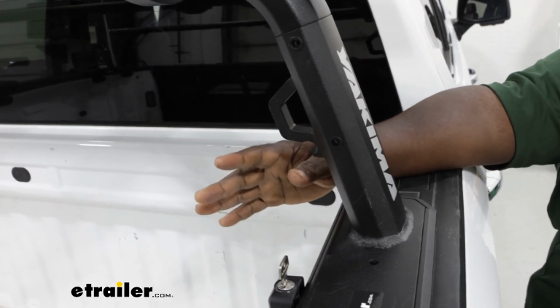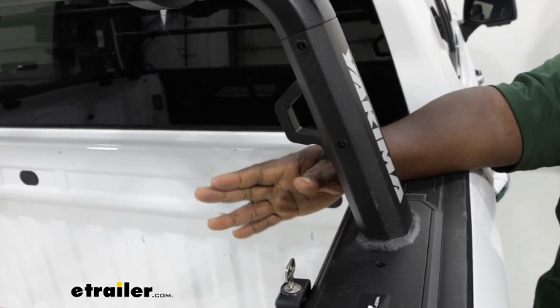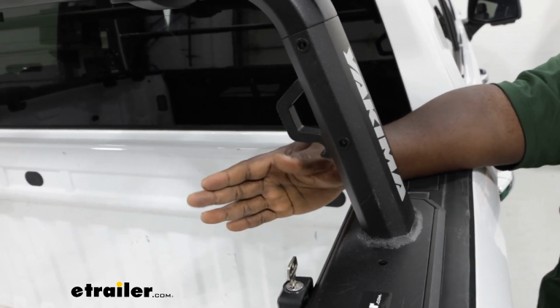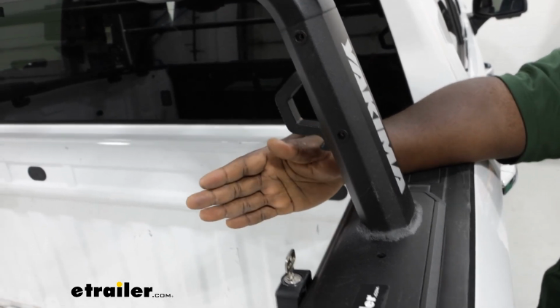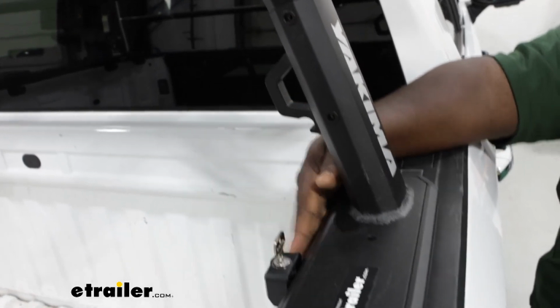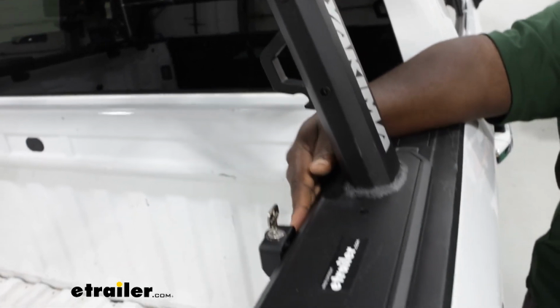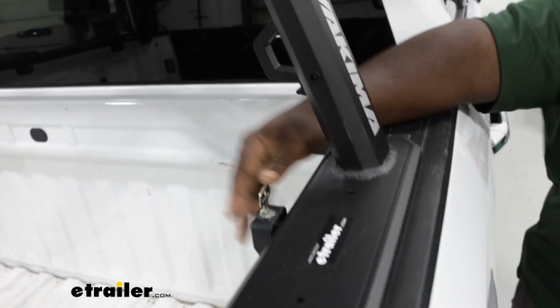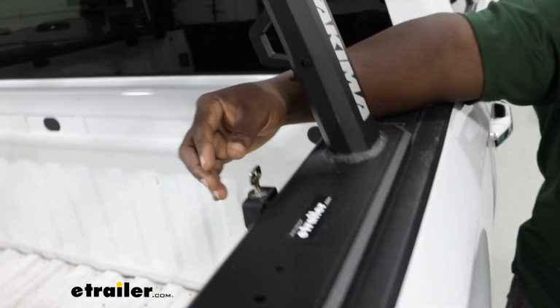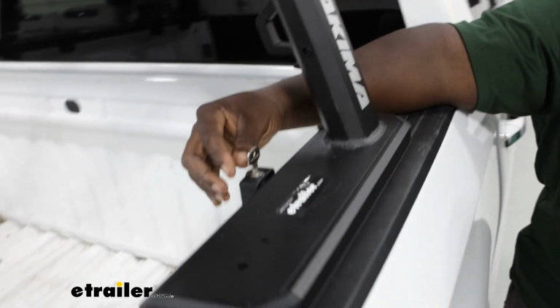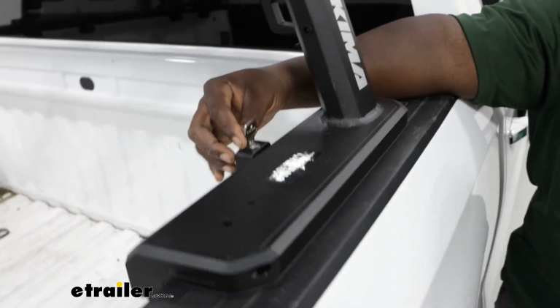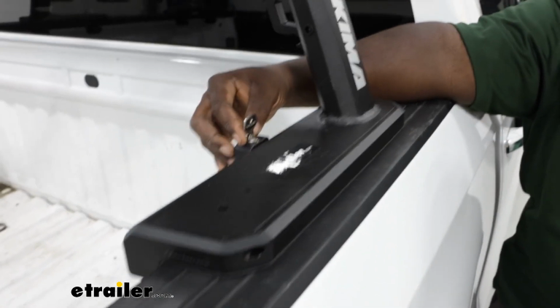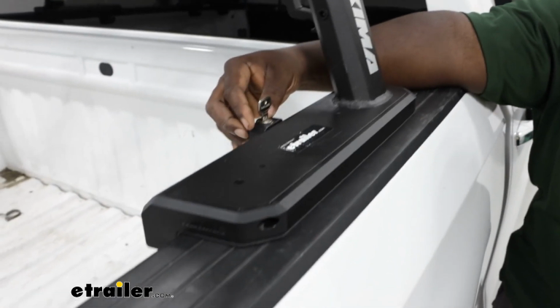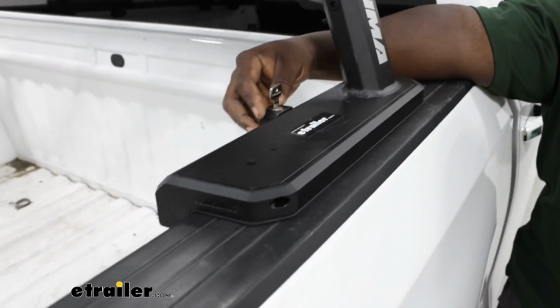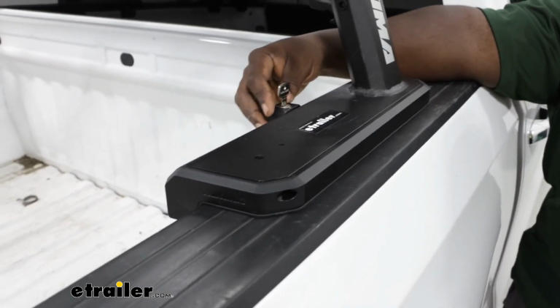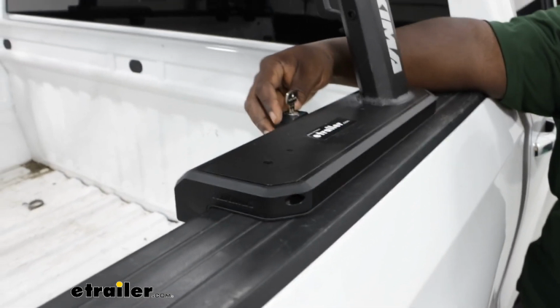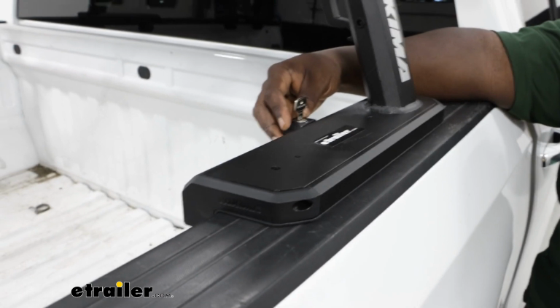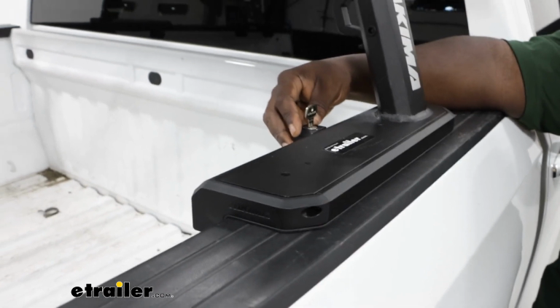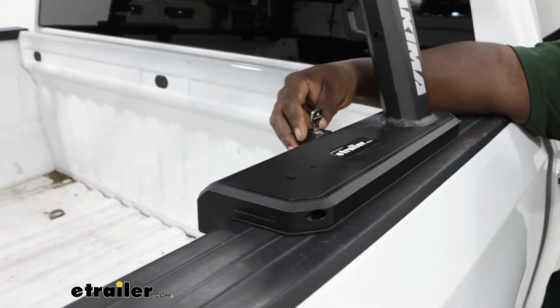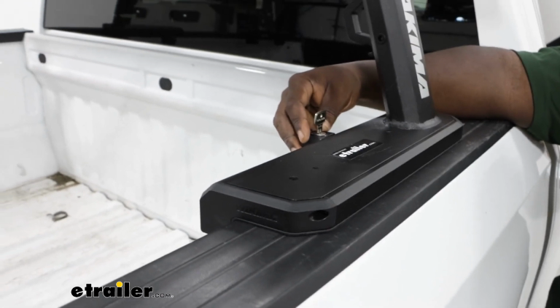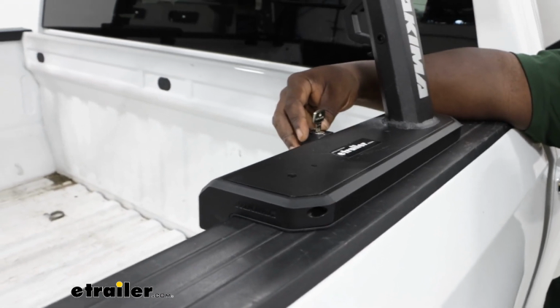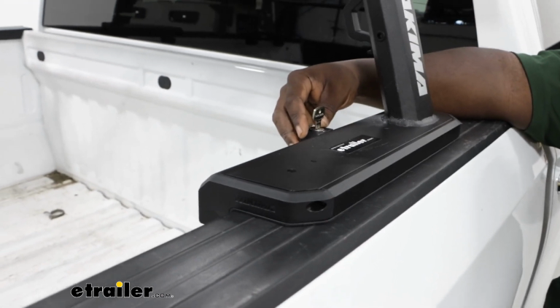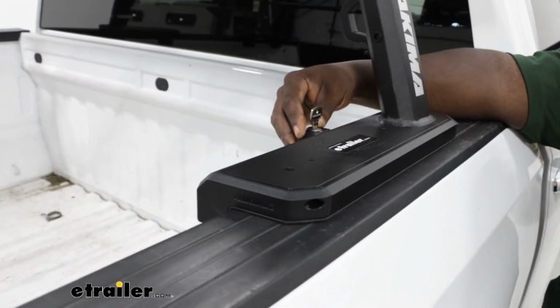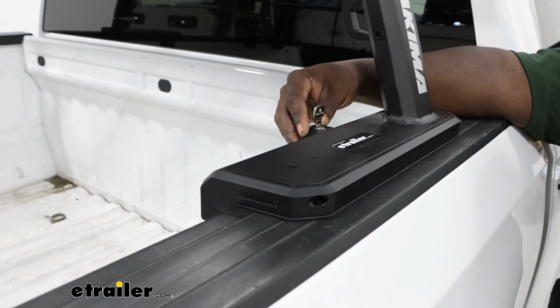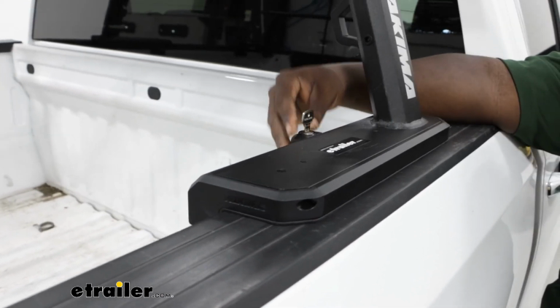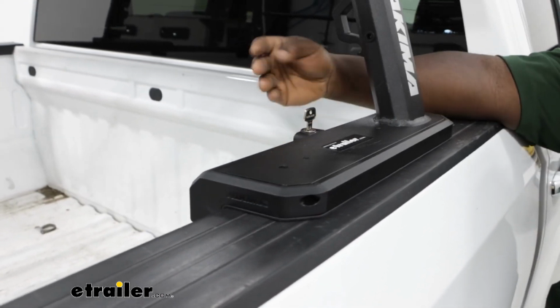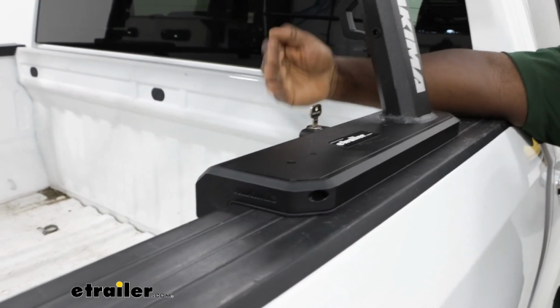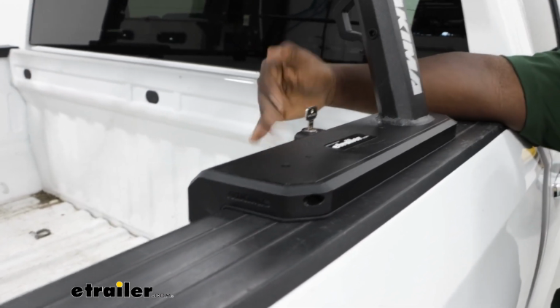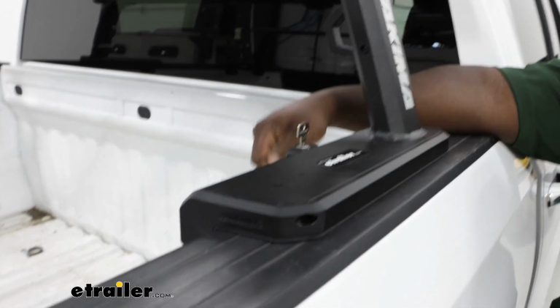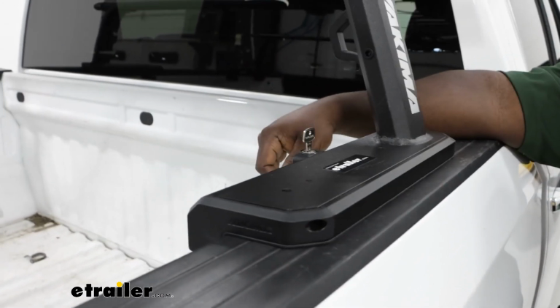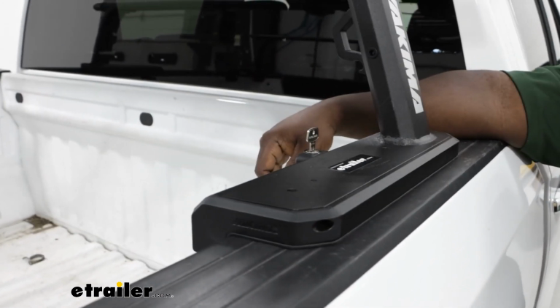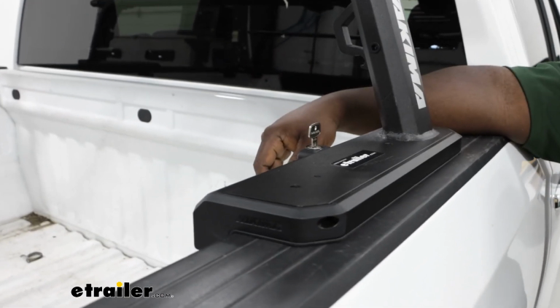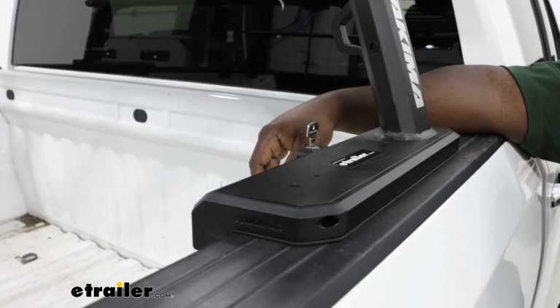The base itself can be keyed alike using the Yakima Same Key System to keep everything nice and secure.